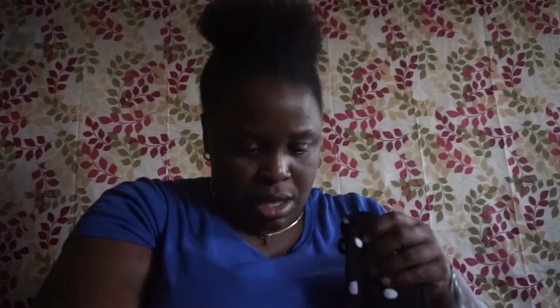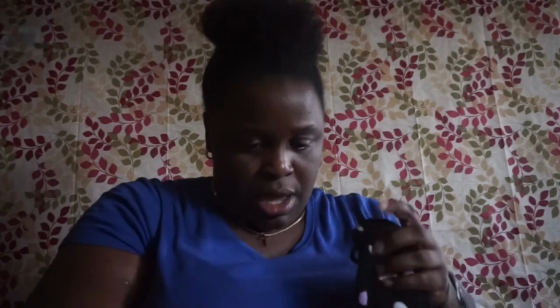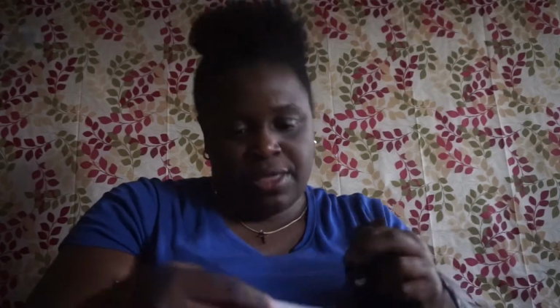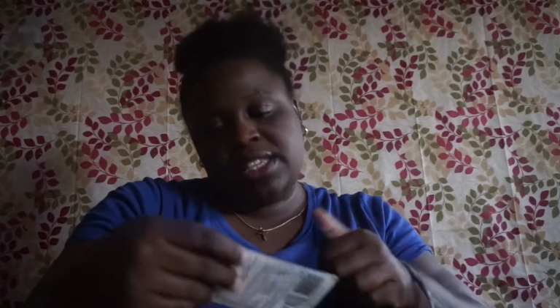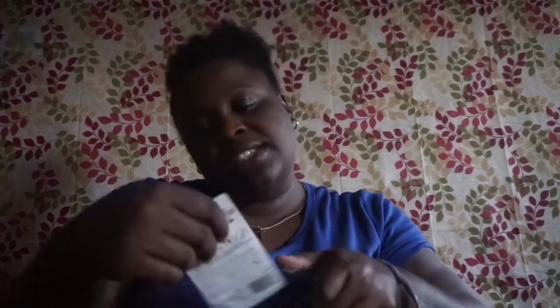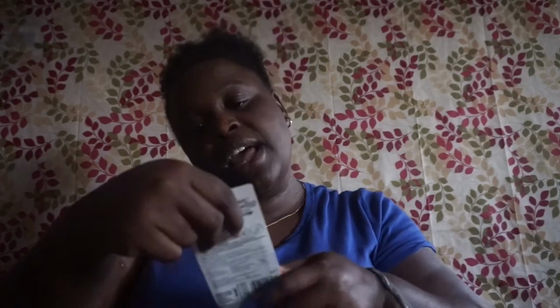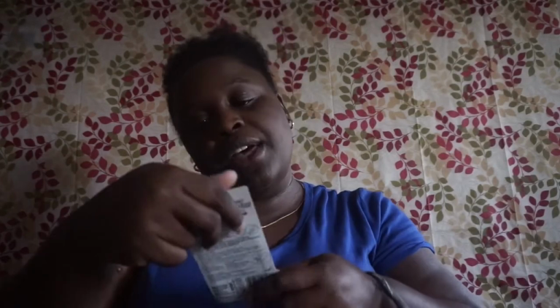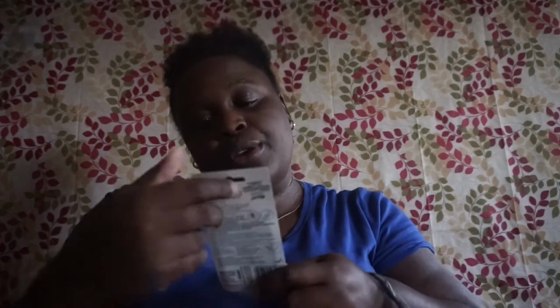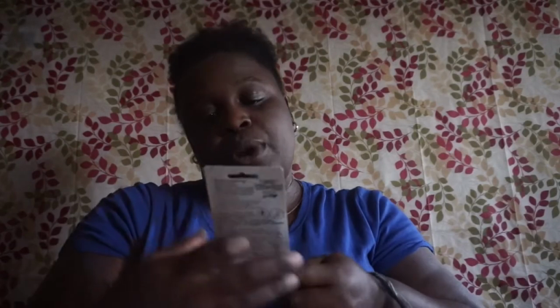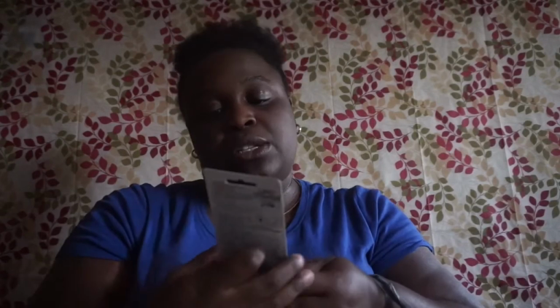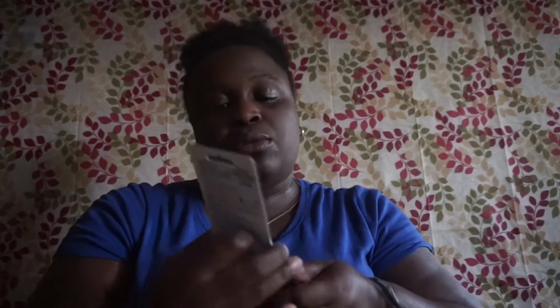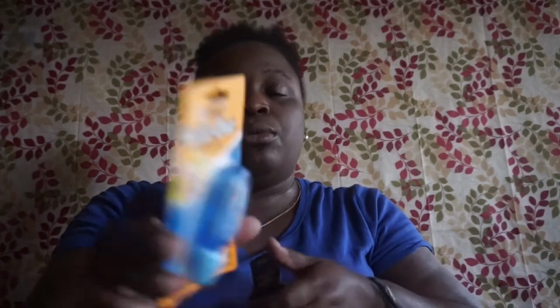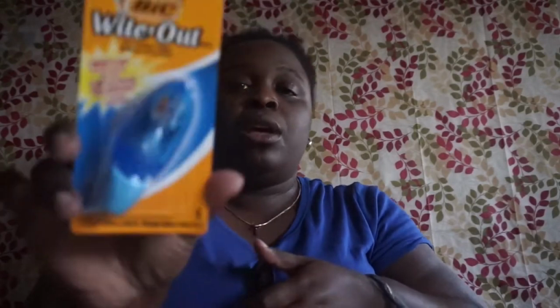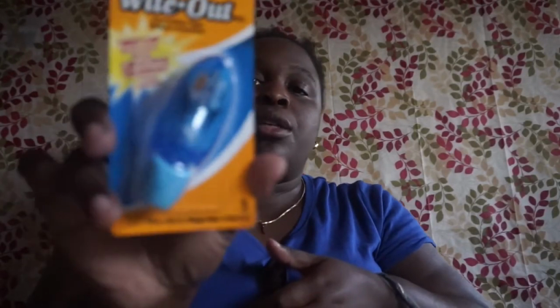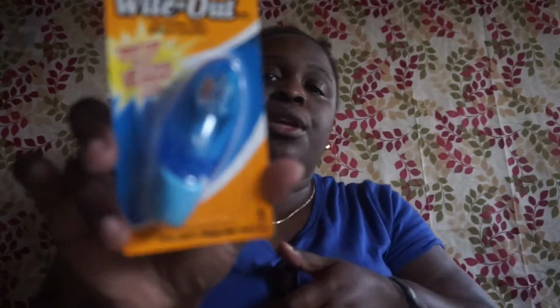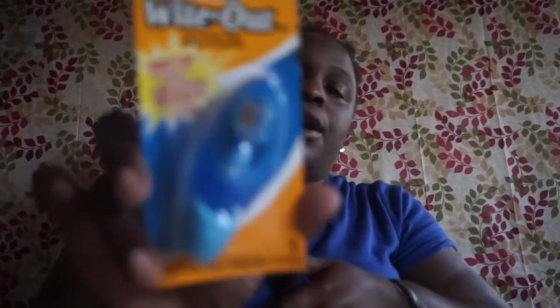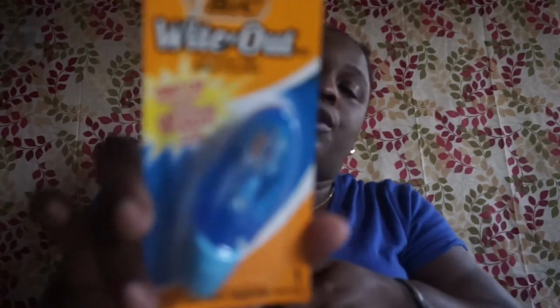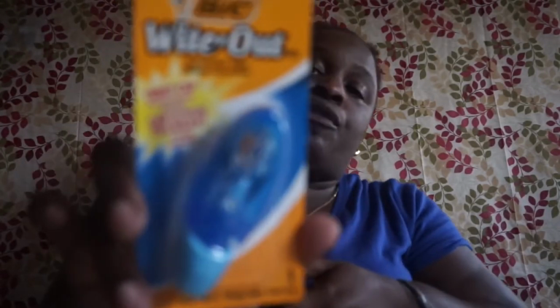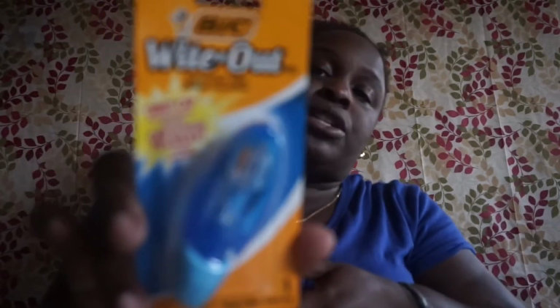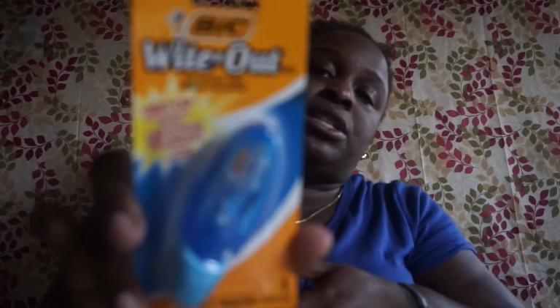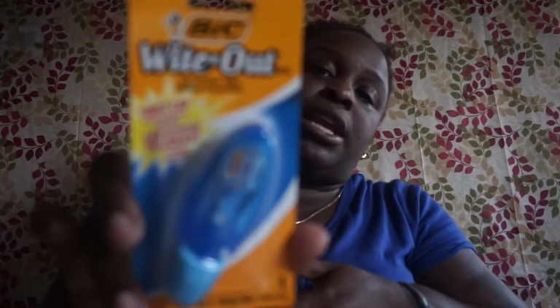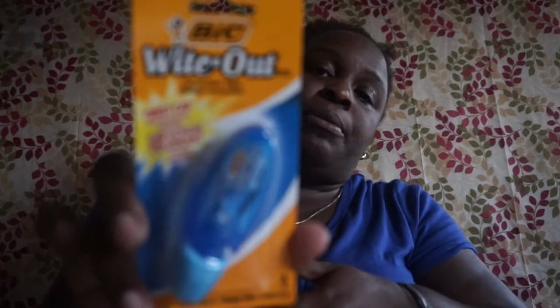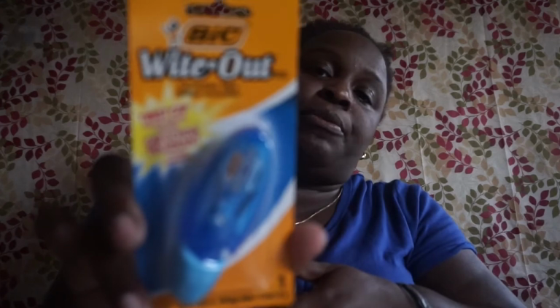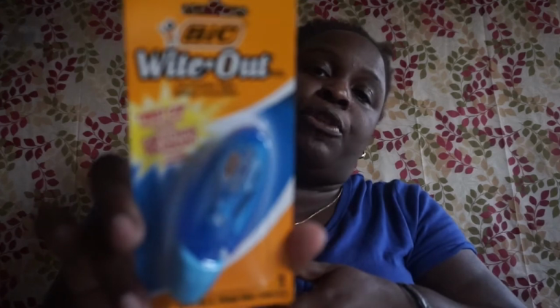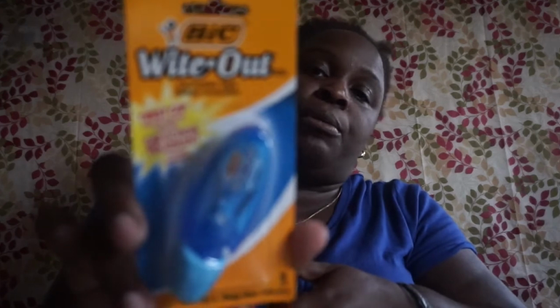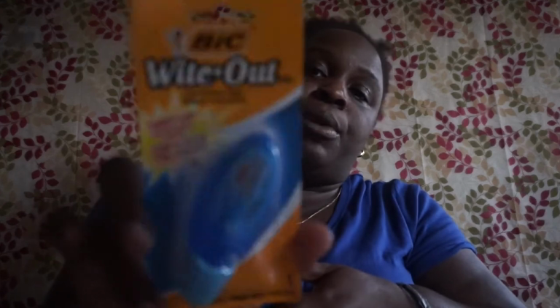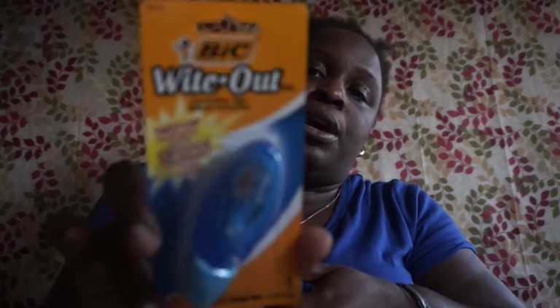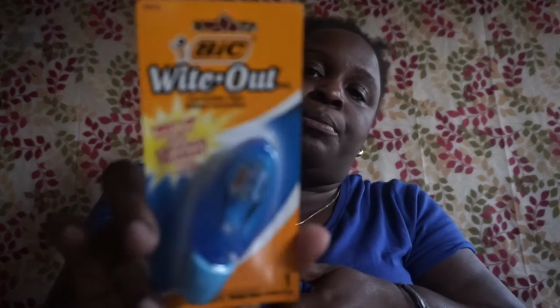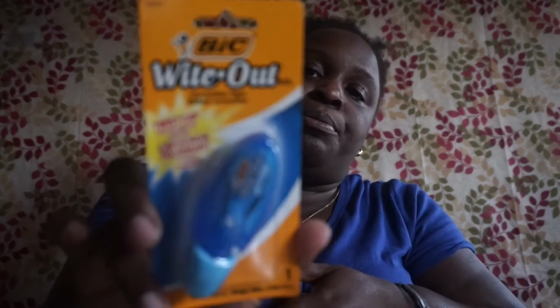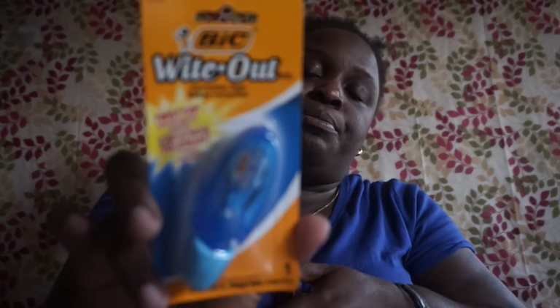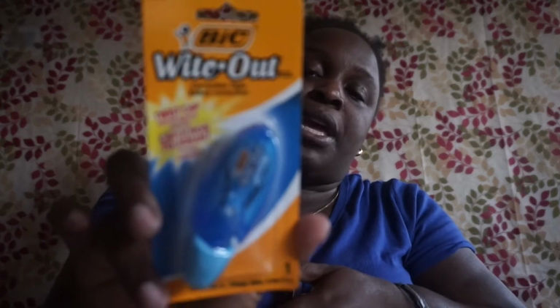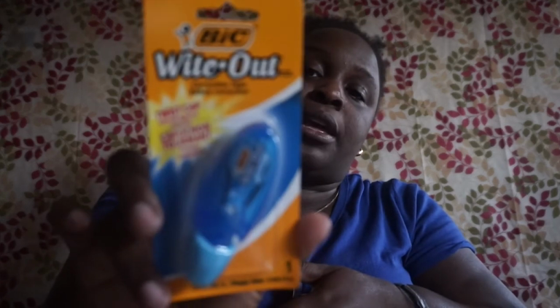And this is the other correction tape from BIC.